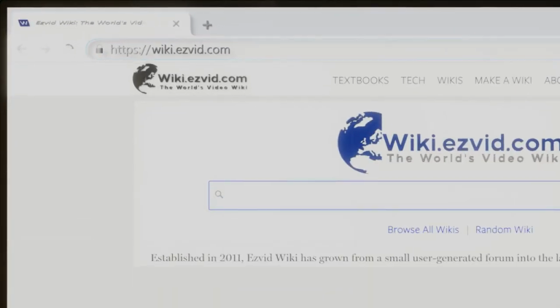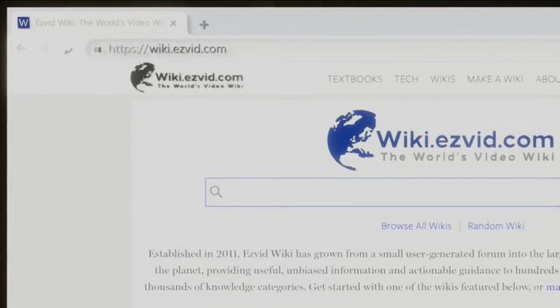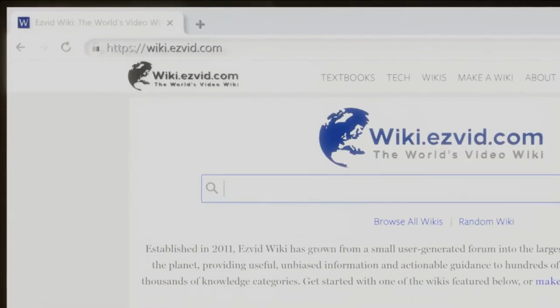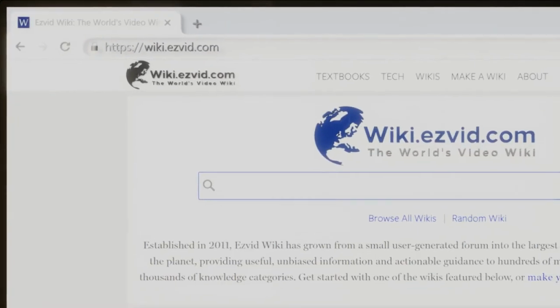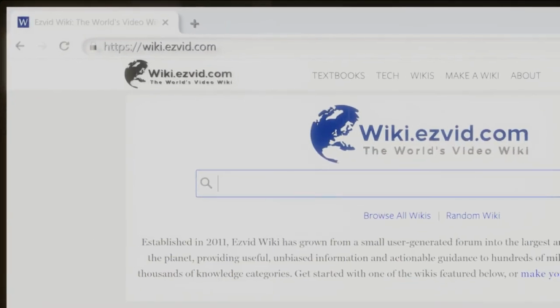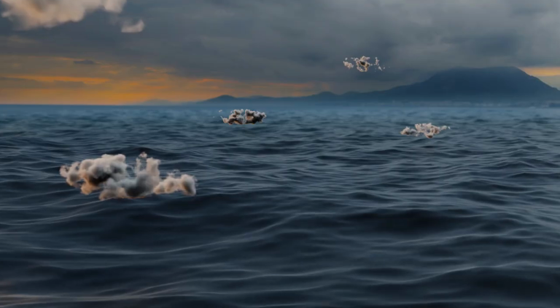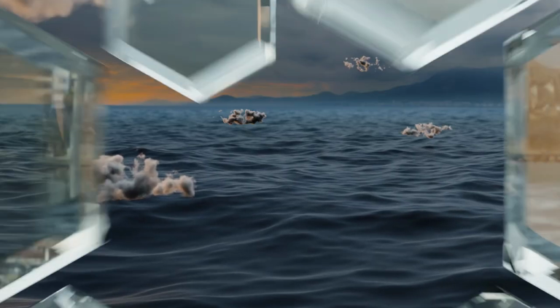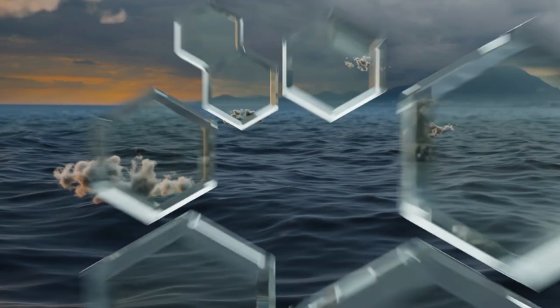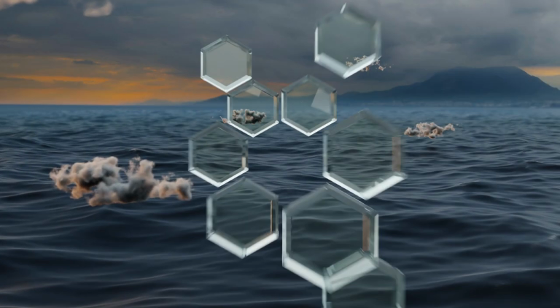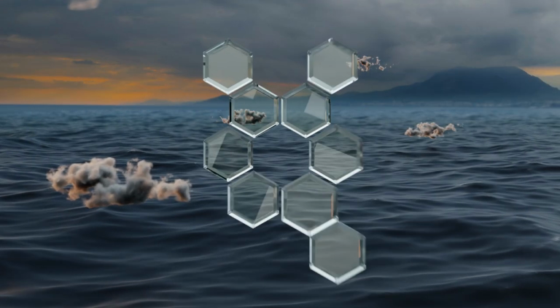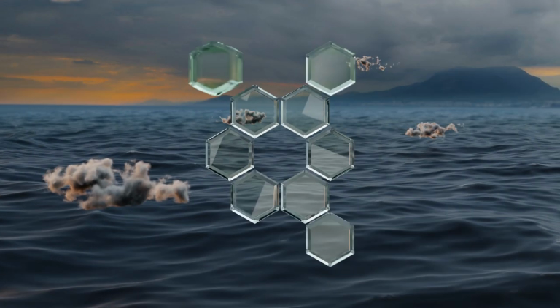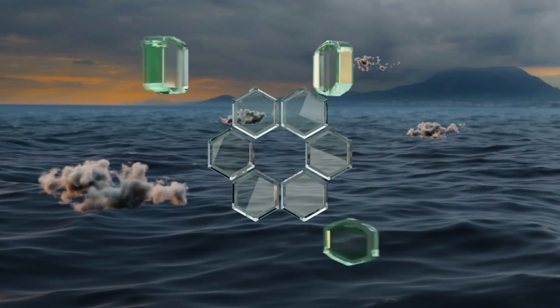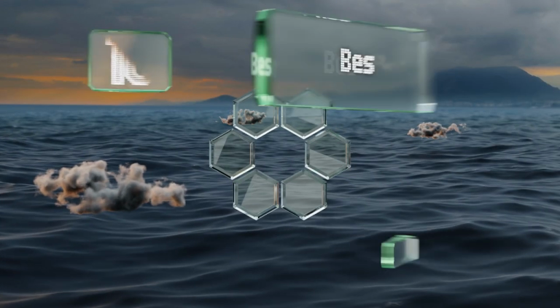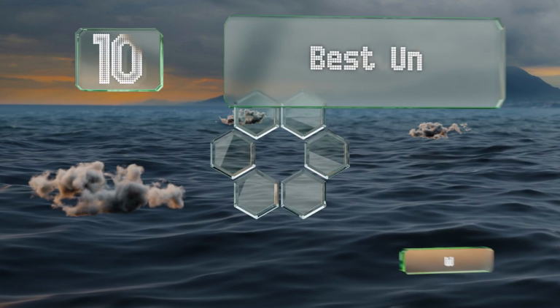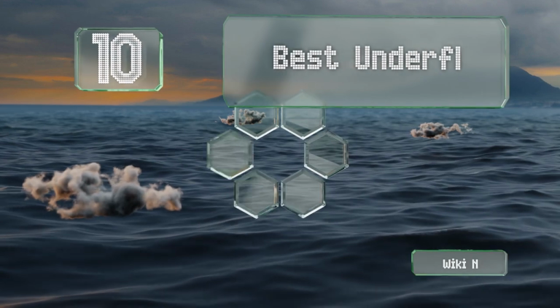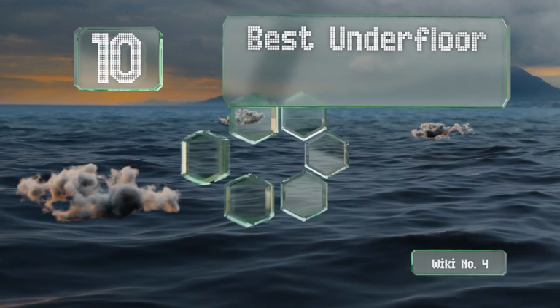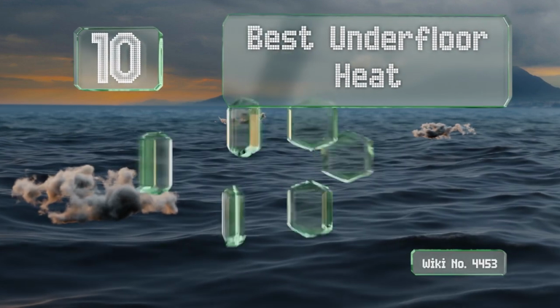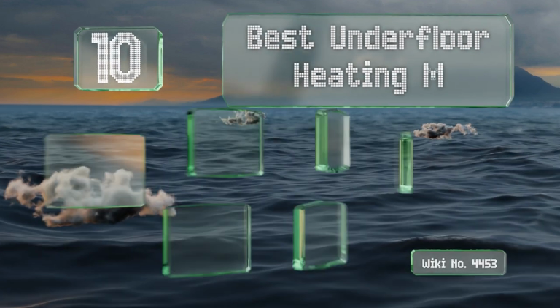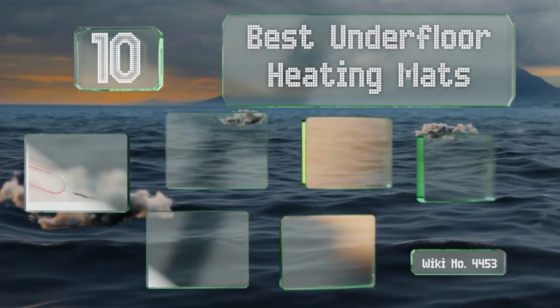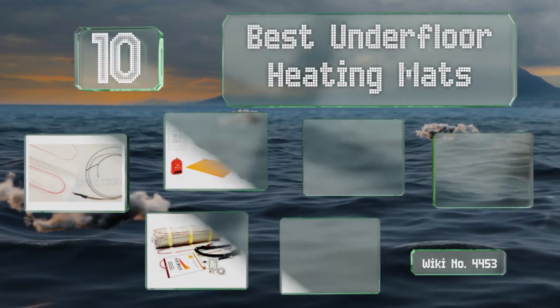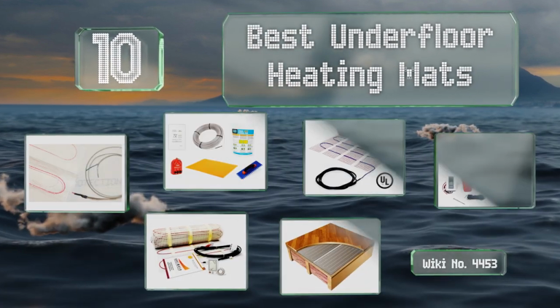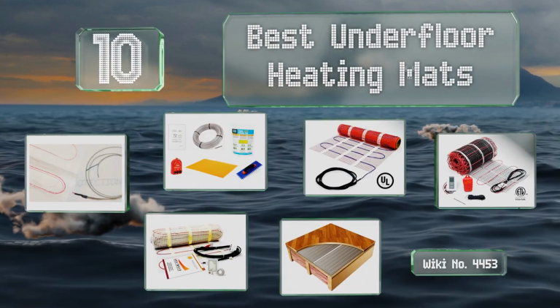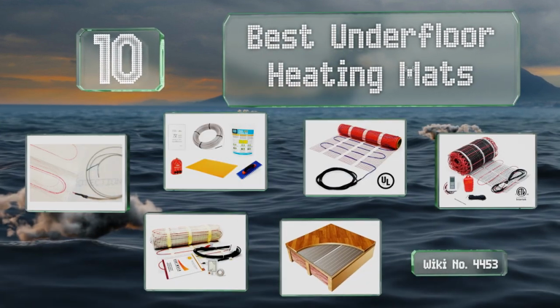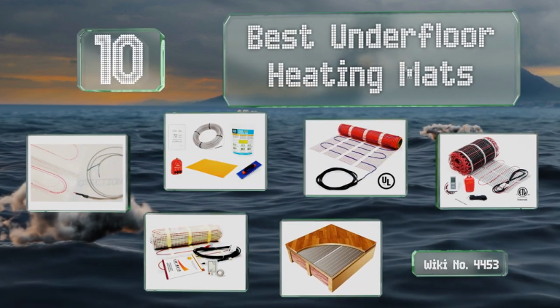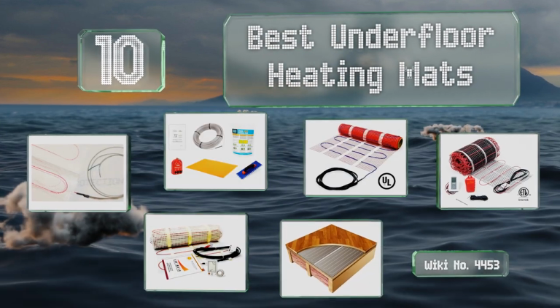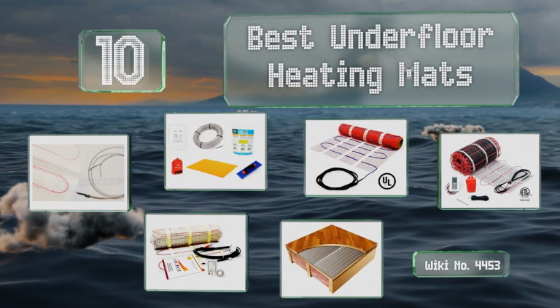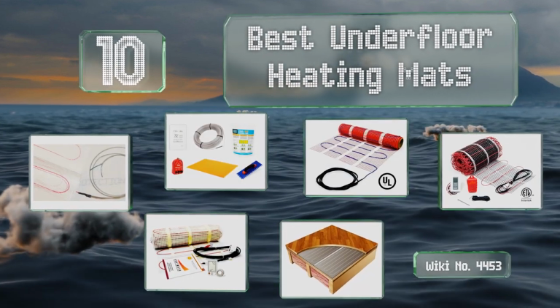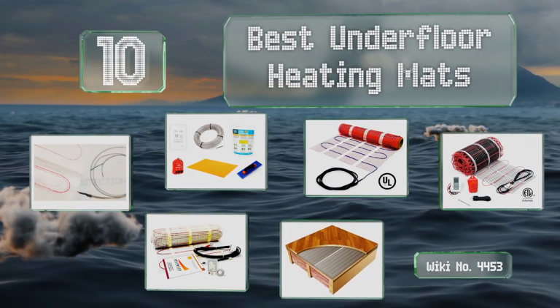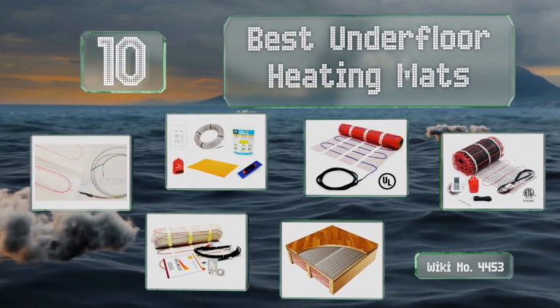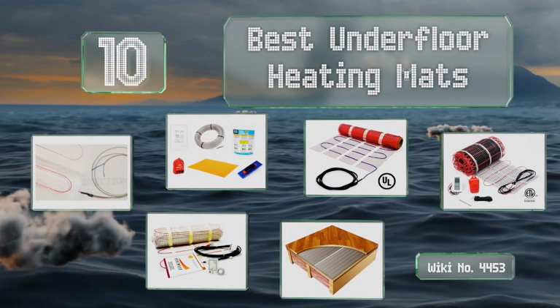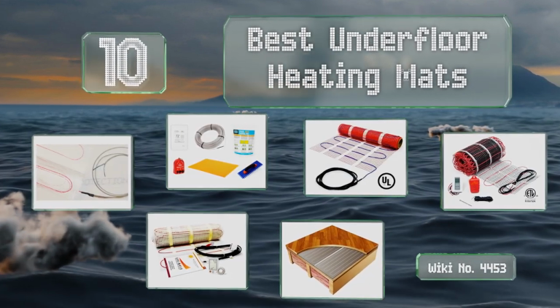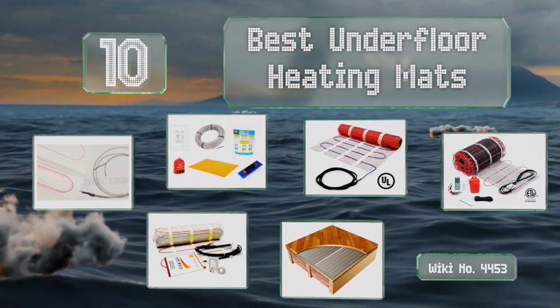EasyVid presents the 10 best underfloor heating mats. Let's get started with the list.